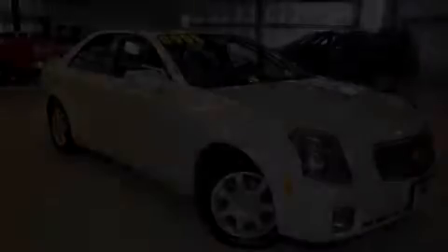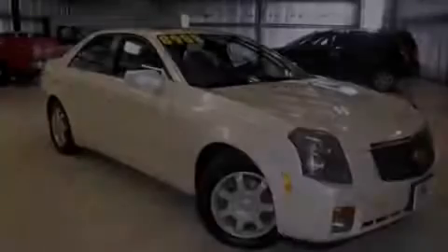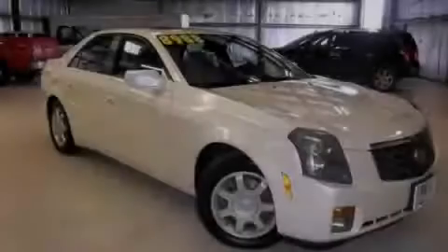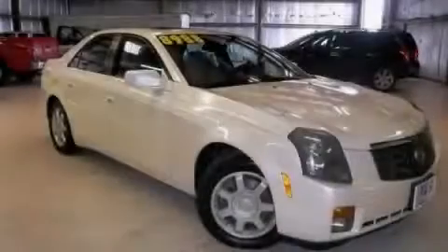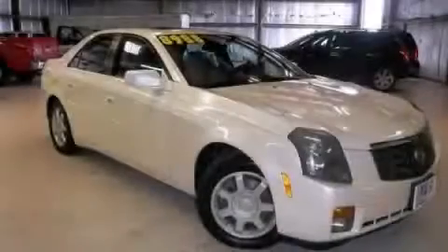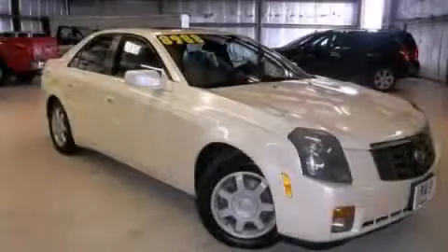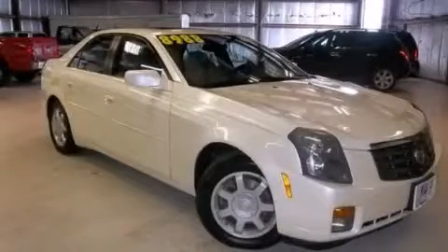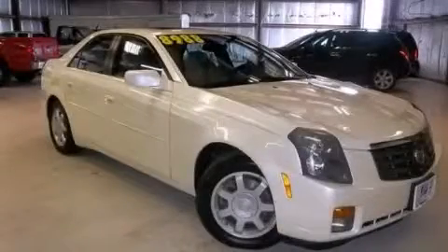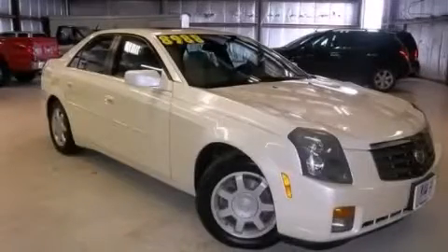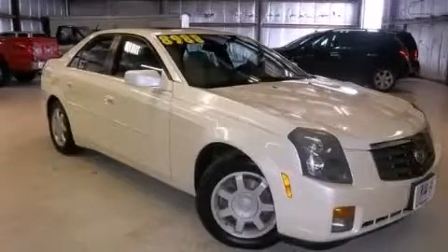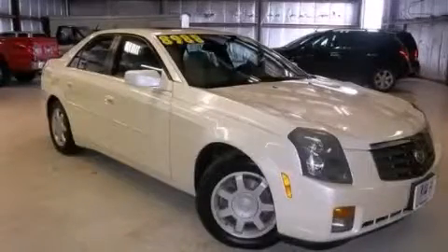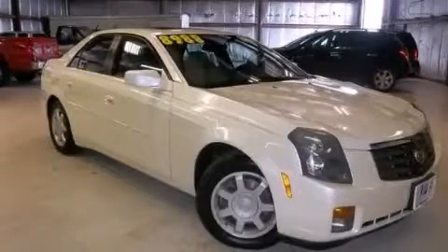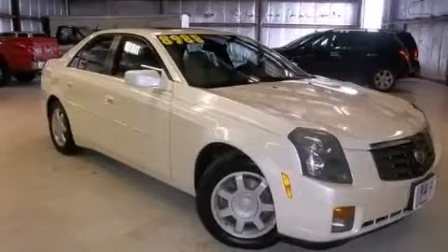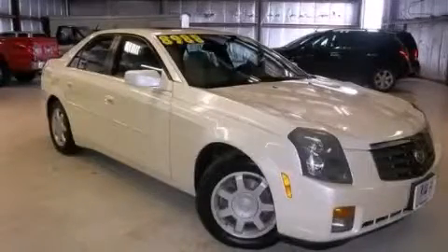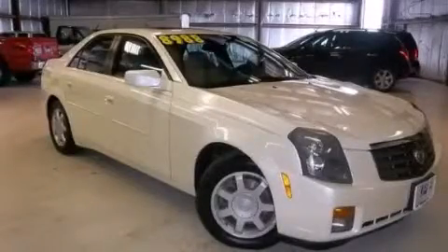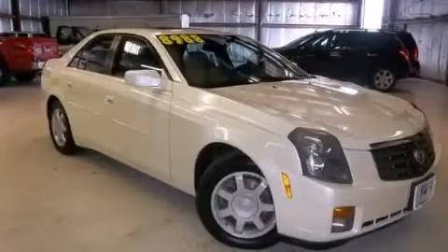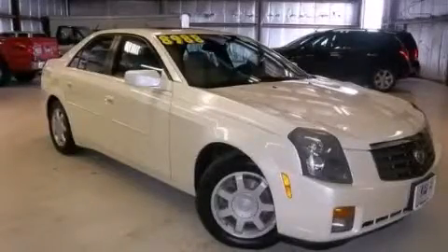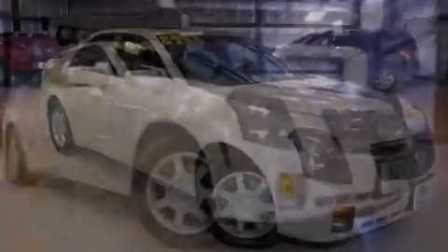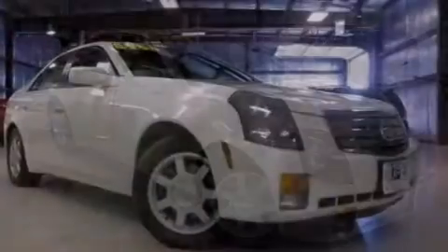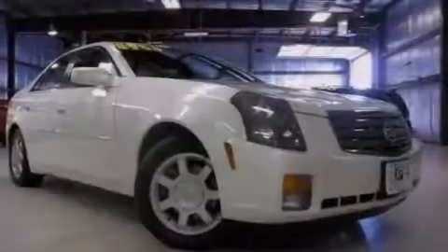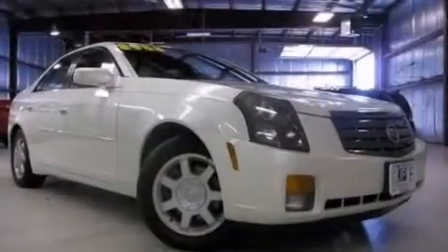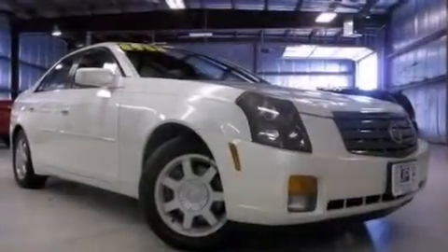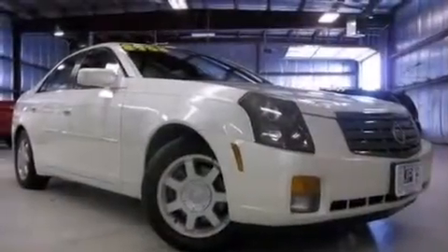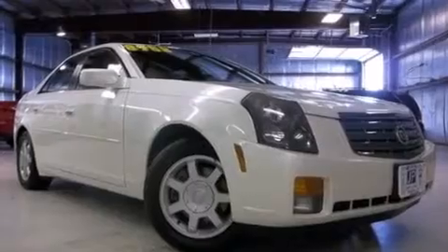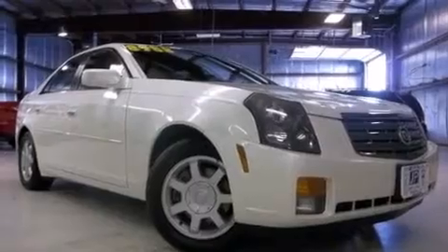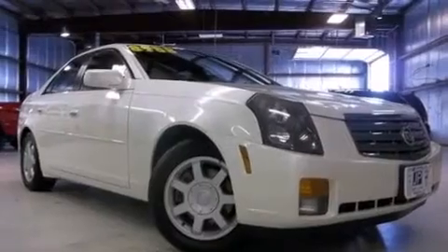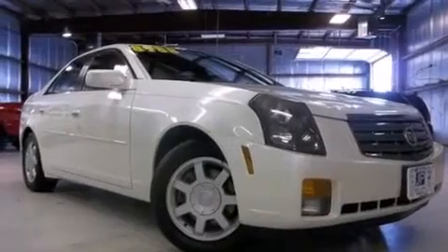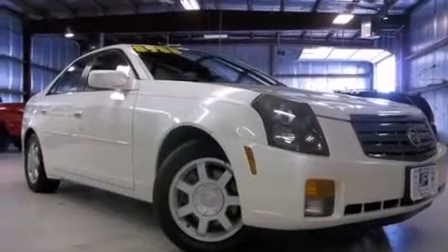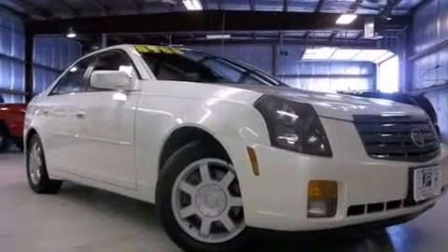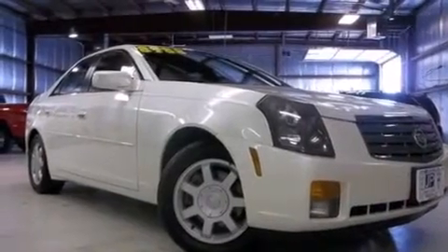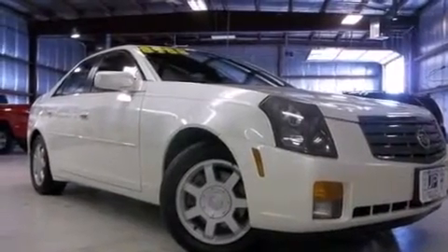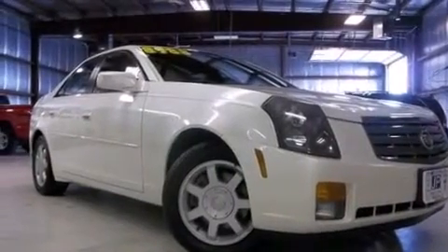This is a 2003 Cadillac CTS, a harmonious blend of luxury and style.